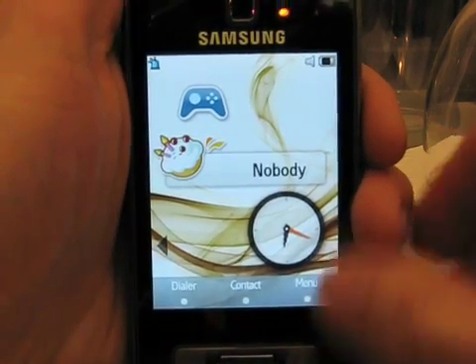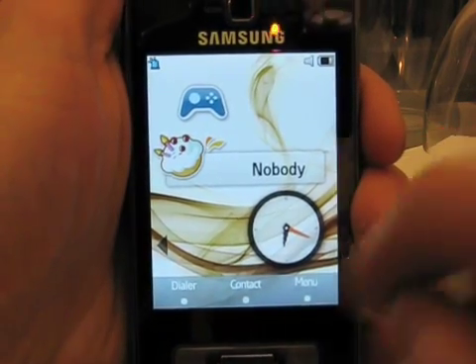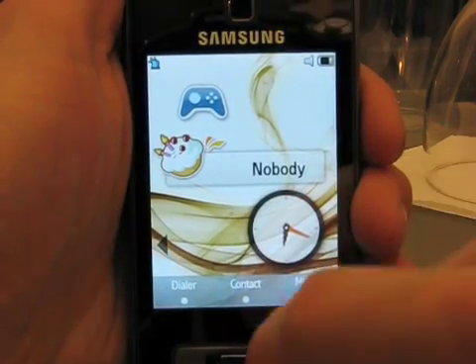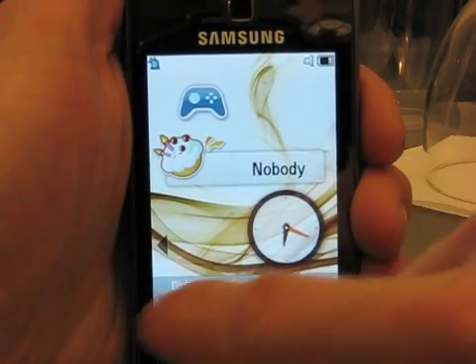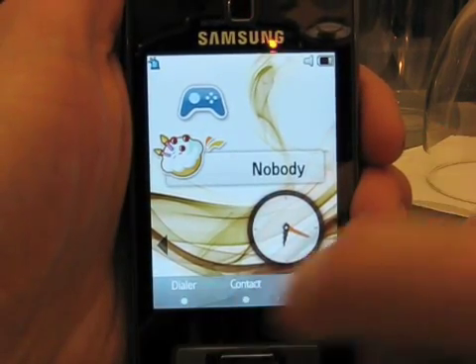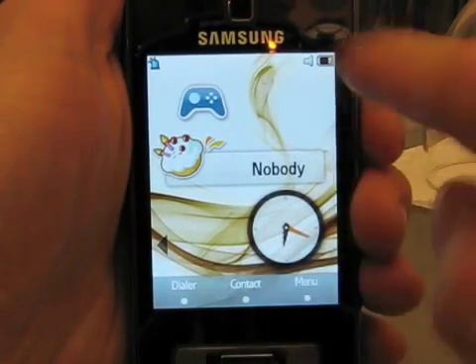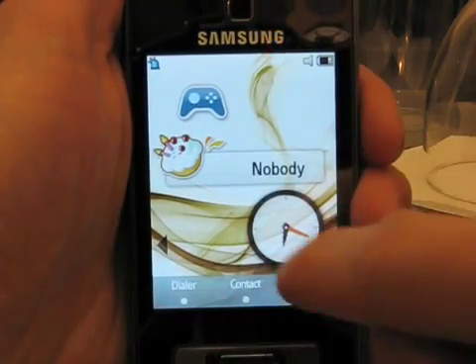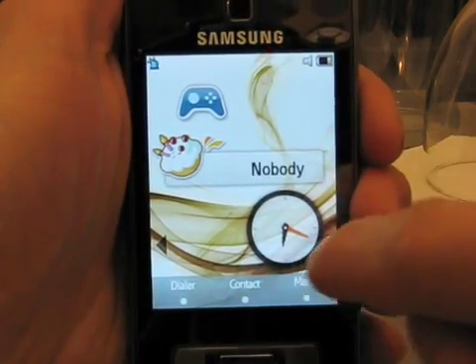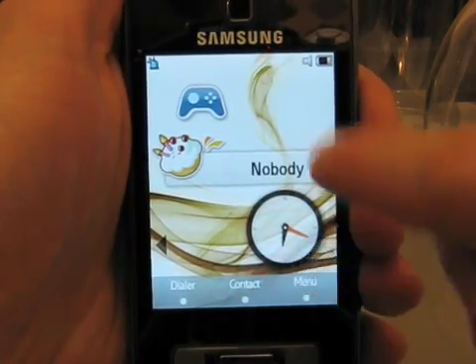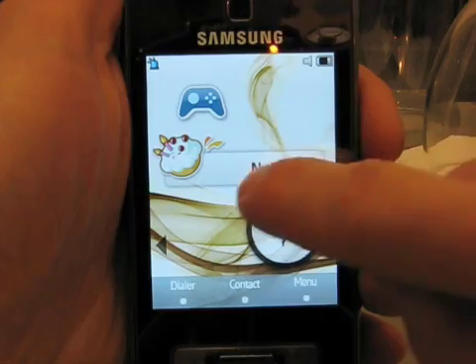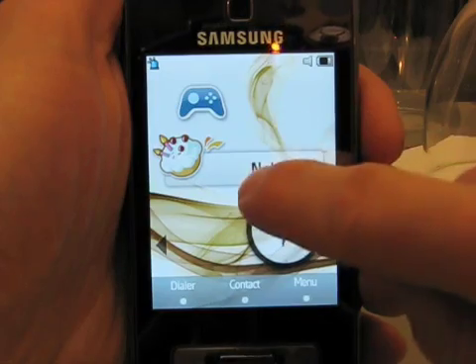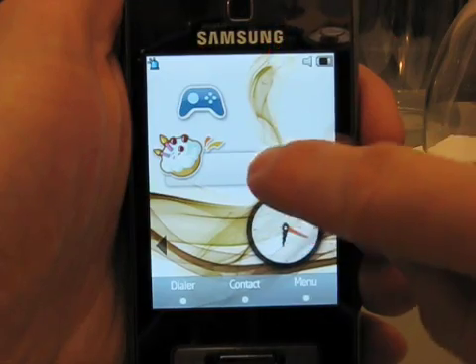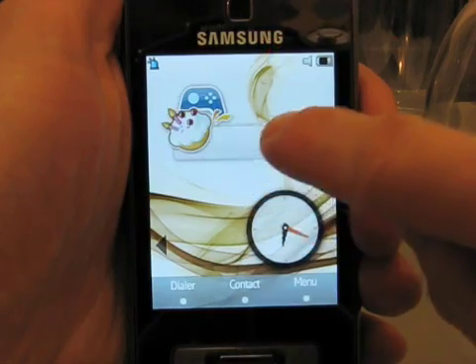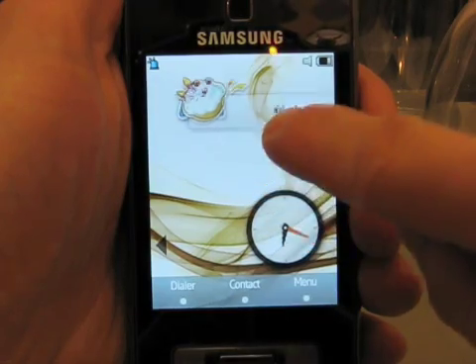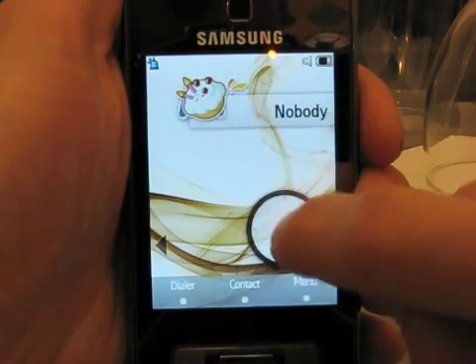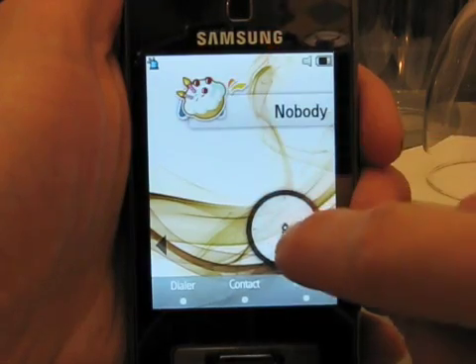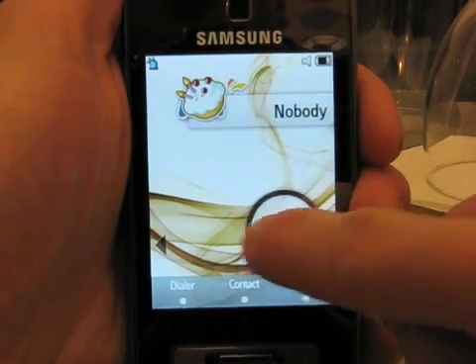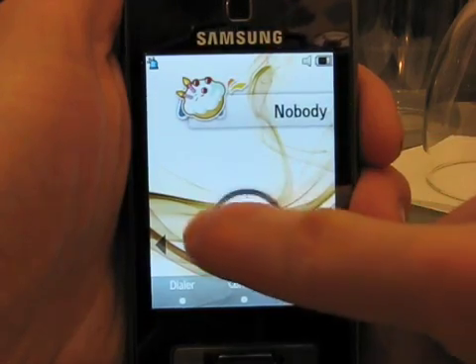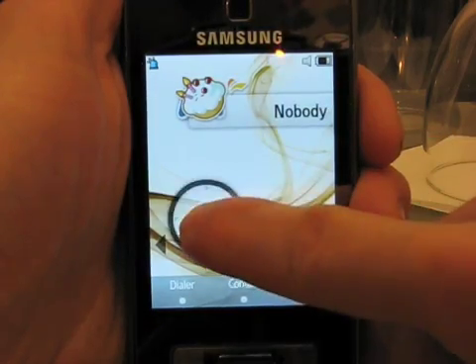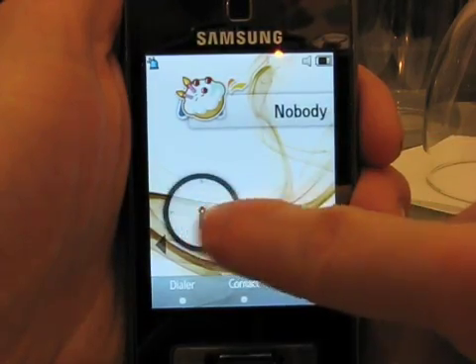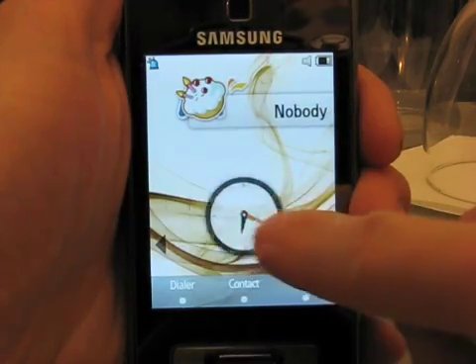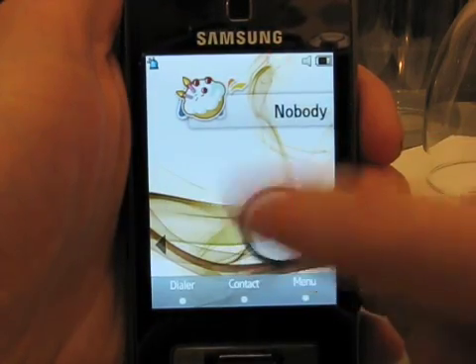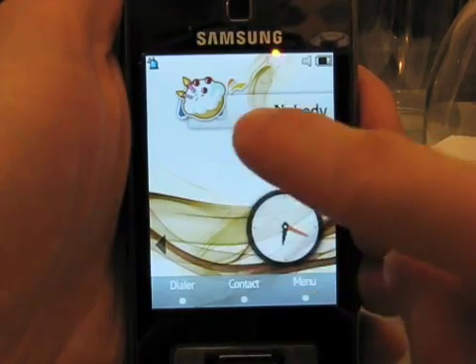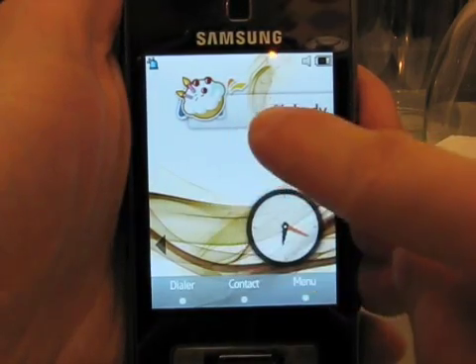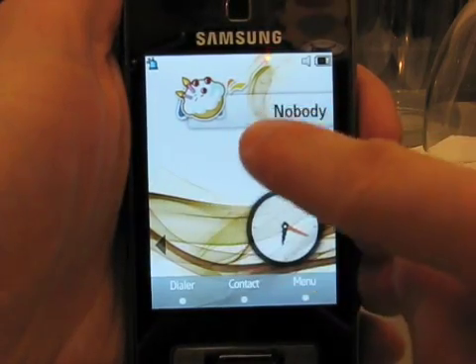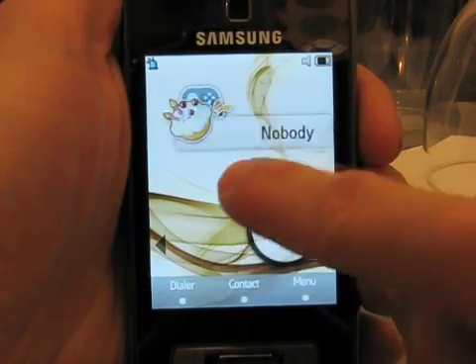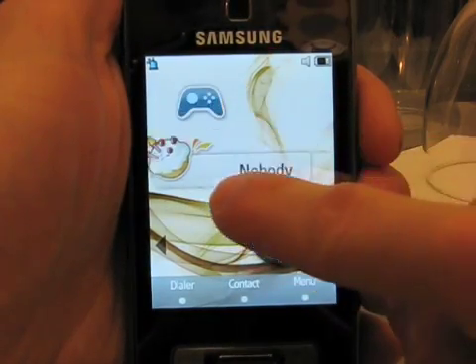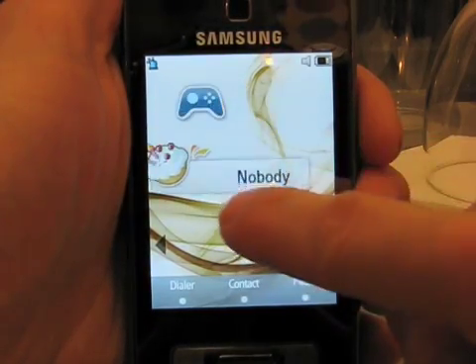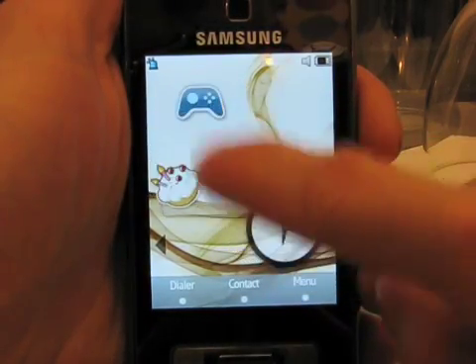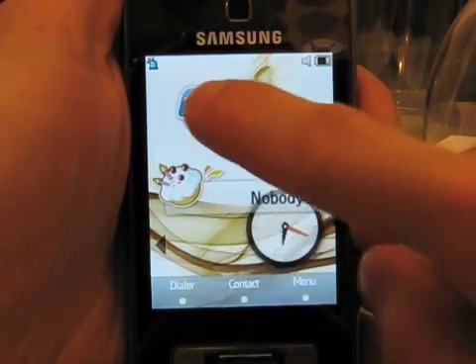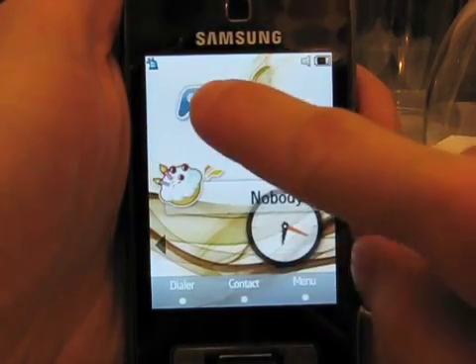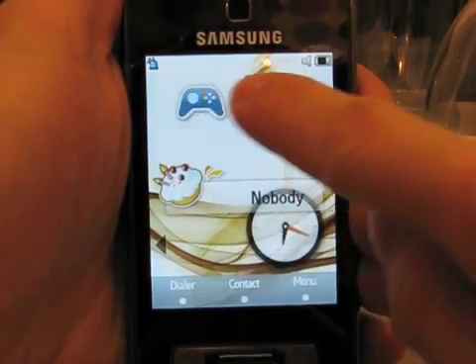Here you can see the home screen, which has some widgets that you can customize by simply dragging them wherever you want with your finger.